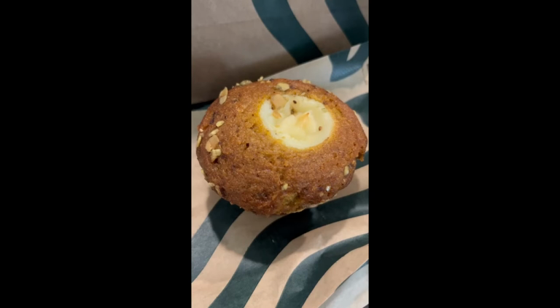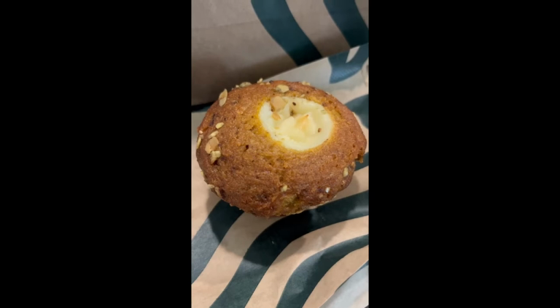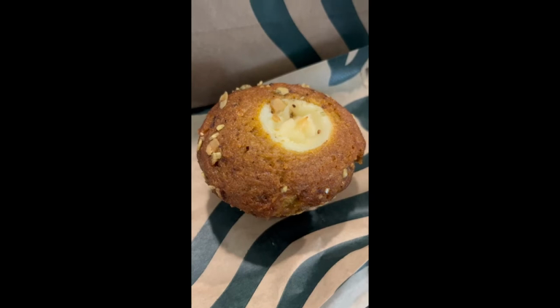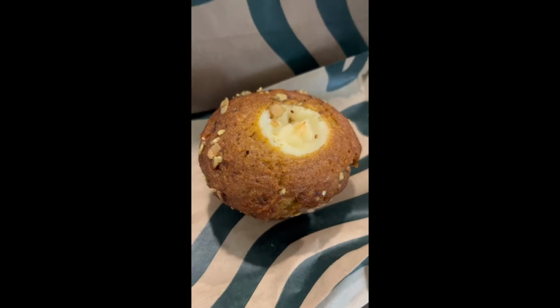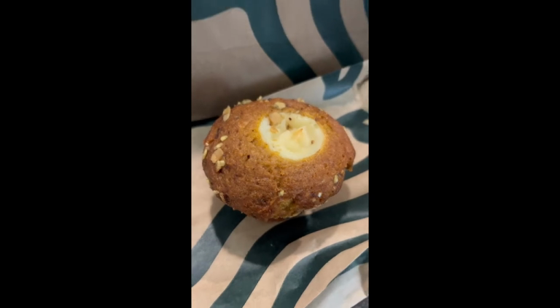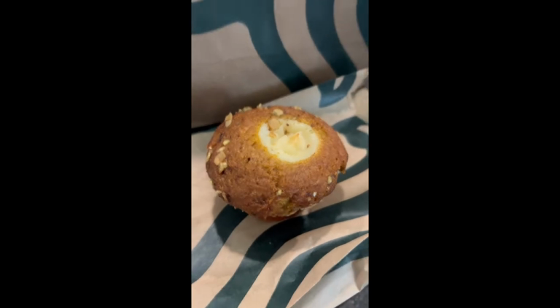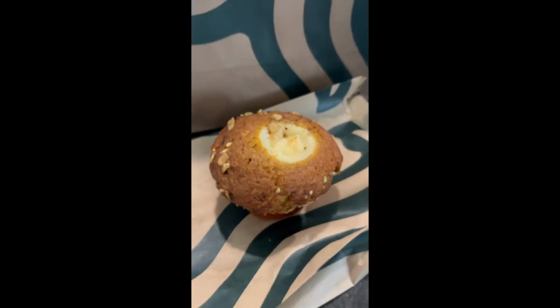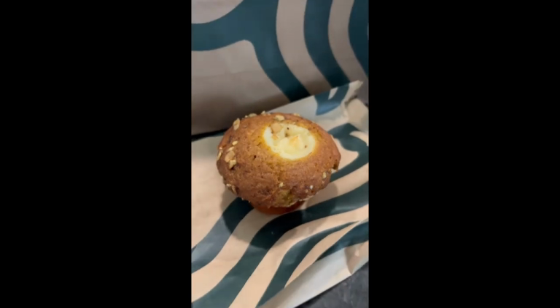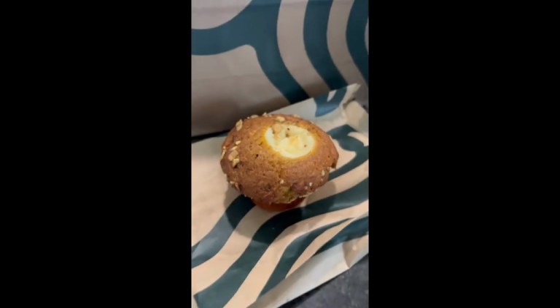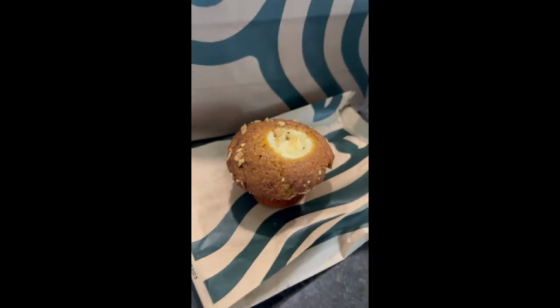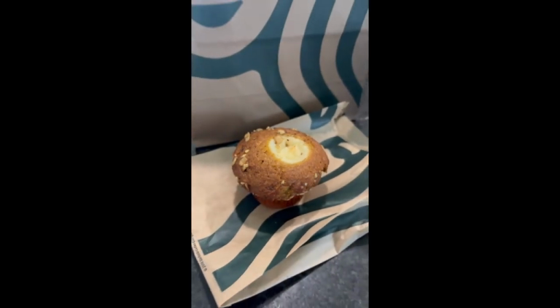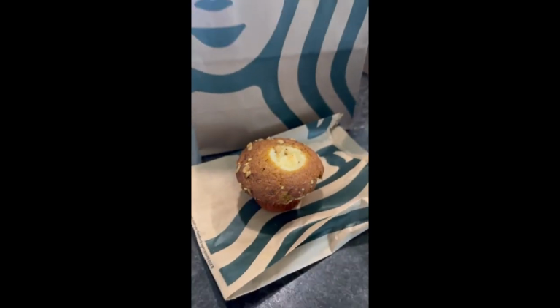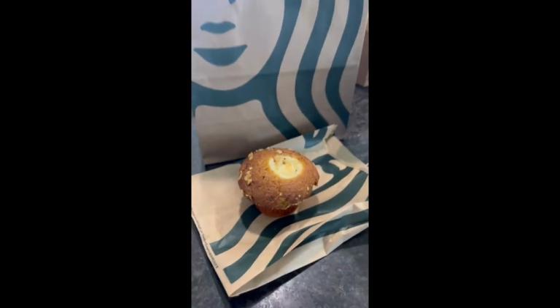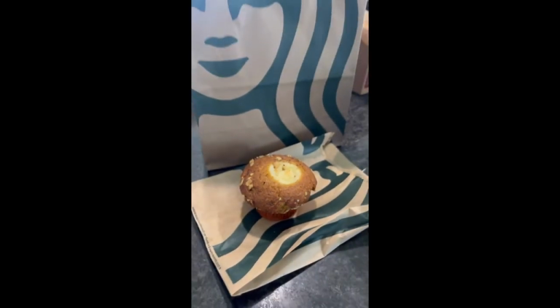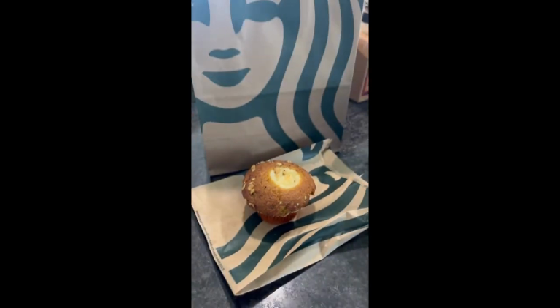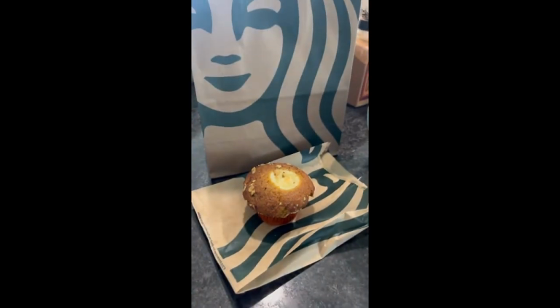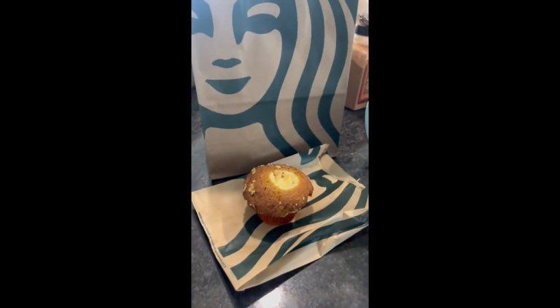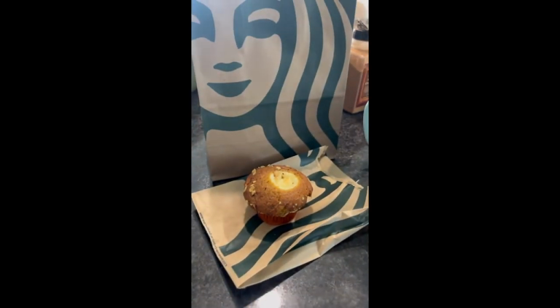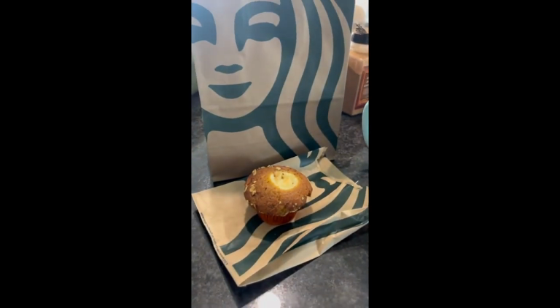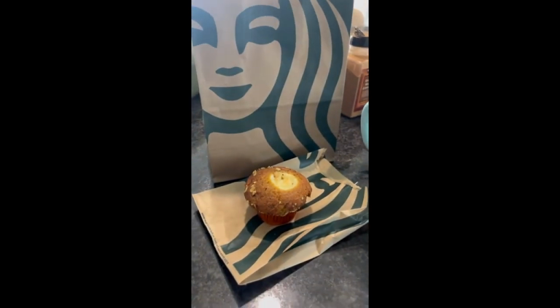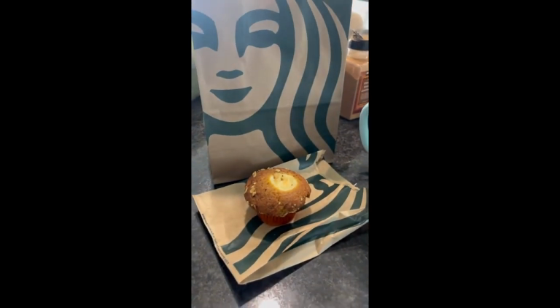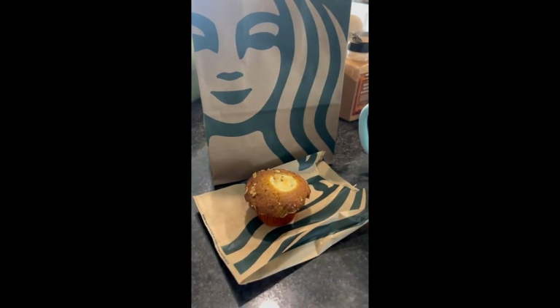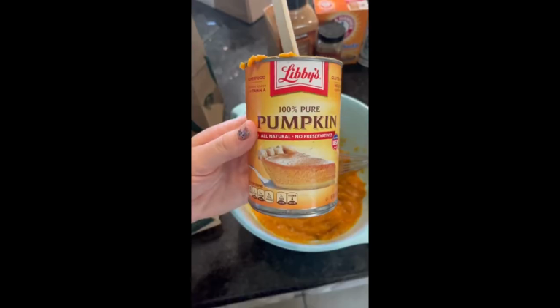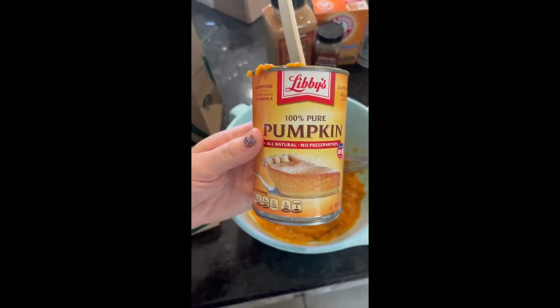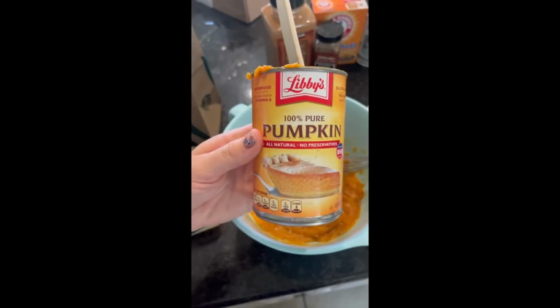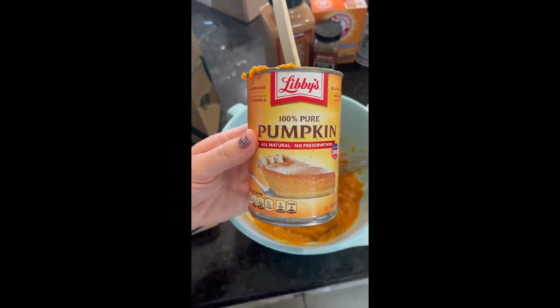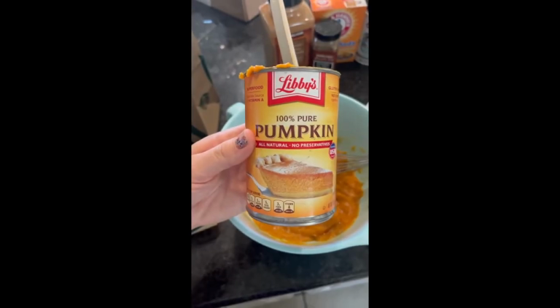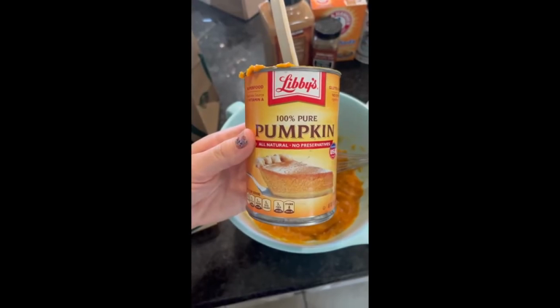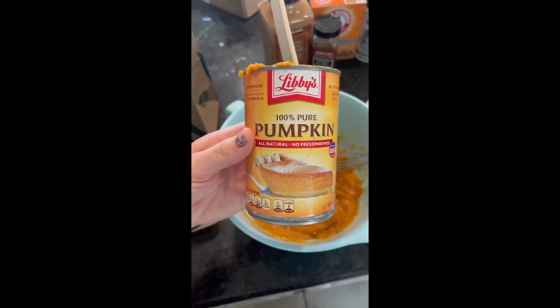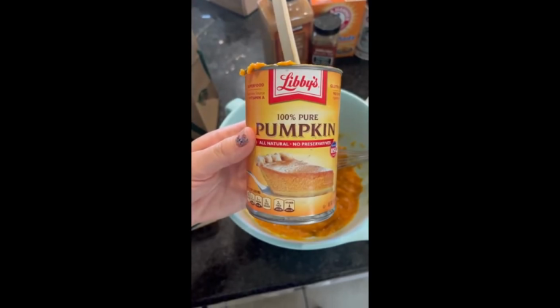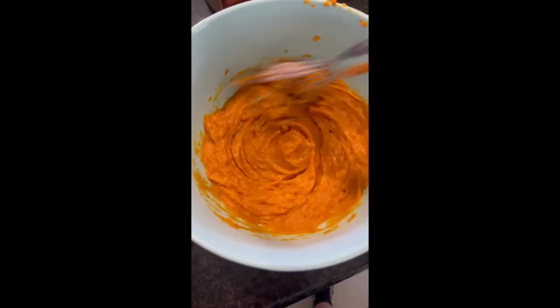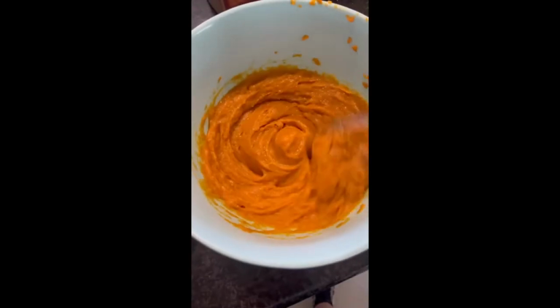All right friends, today we're recreating the Starbucks cream cheese muffin. Let's do this!